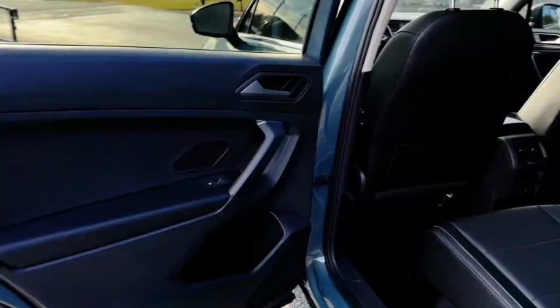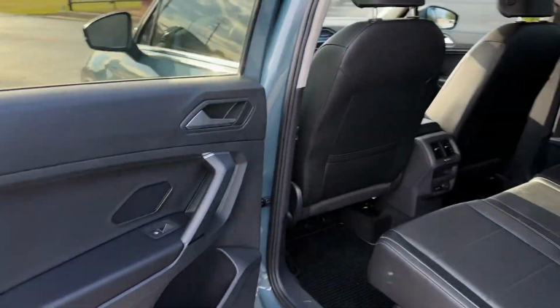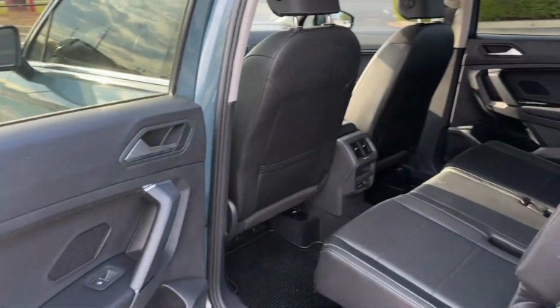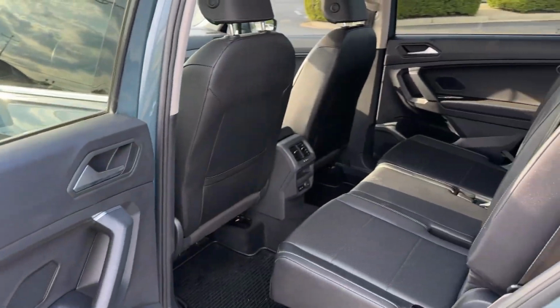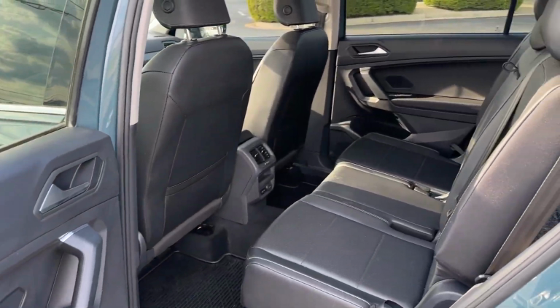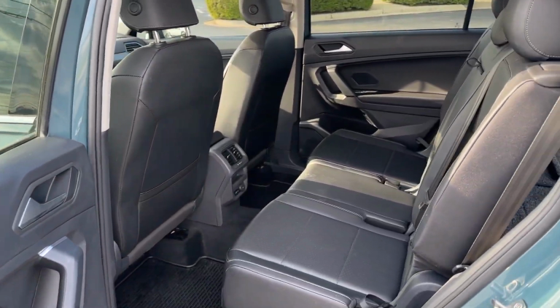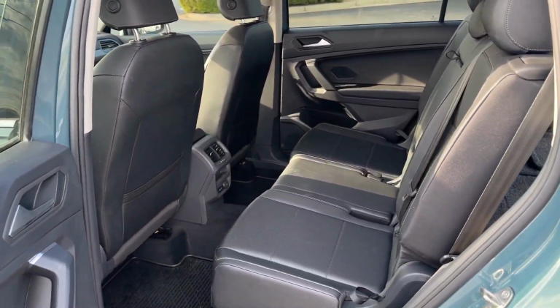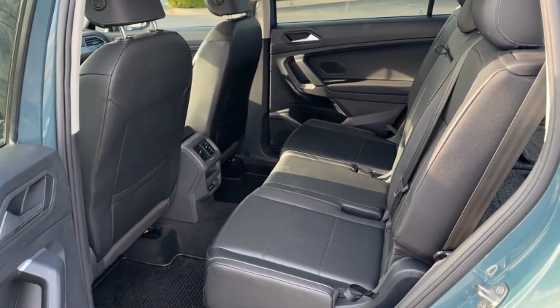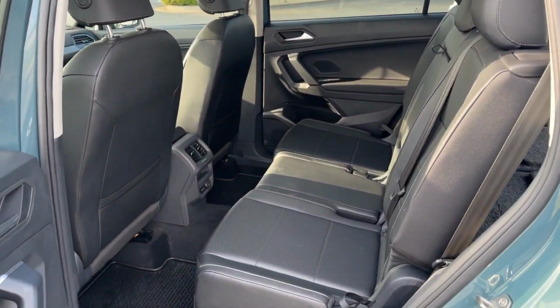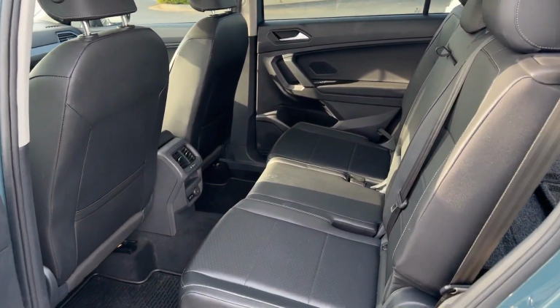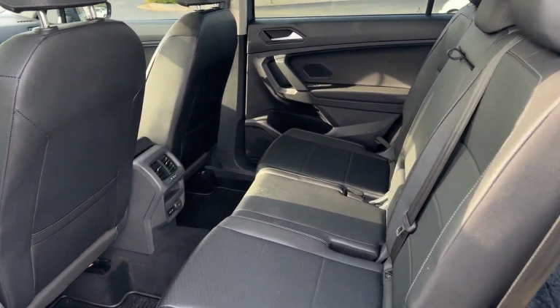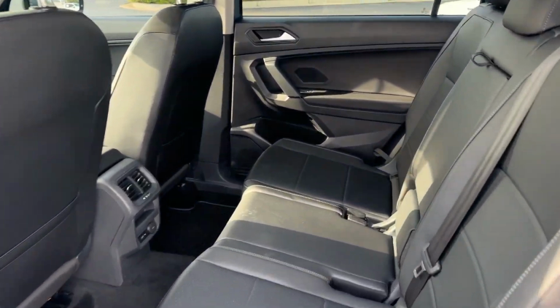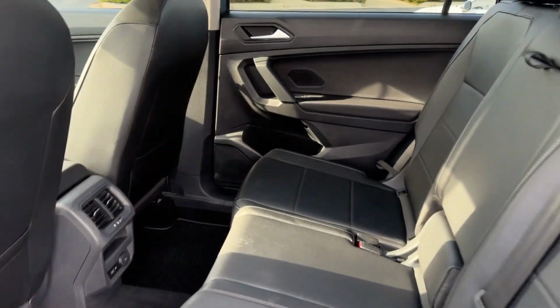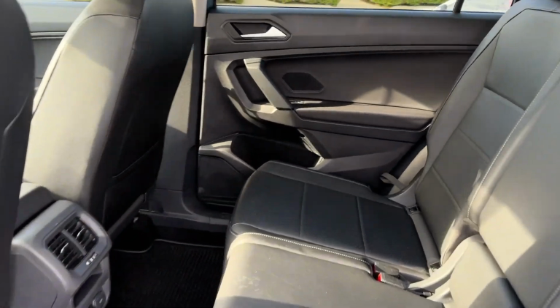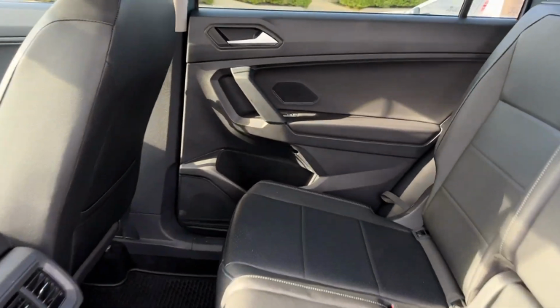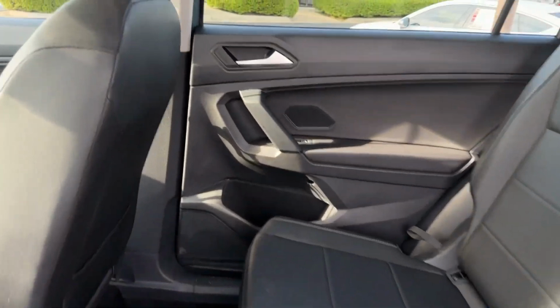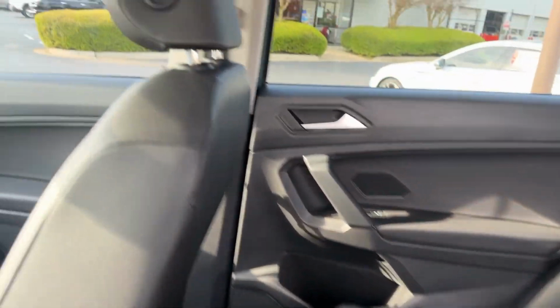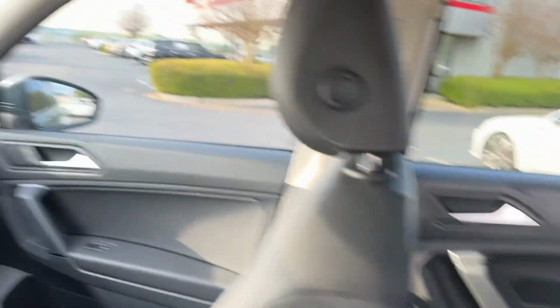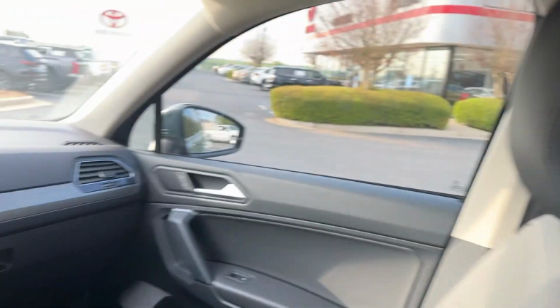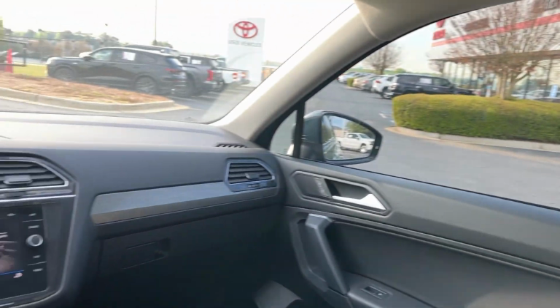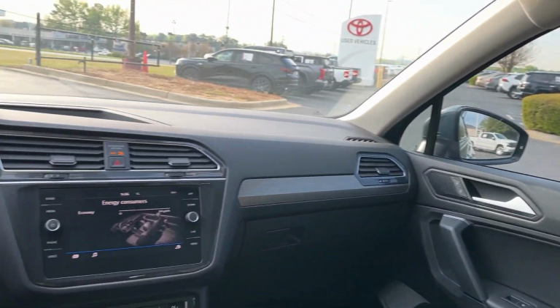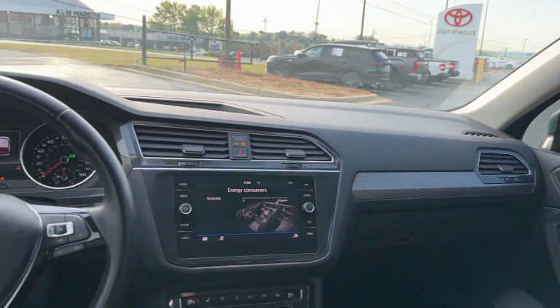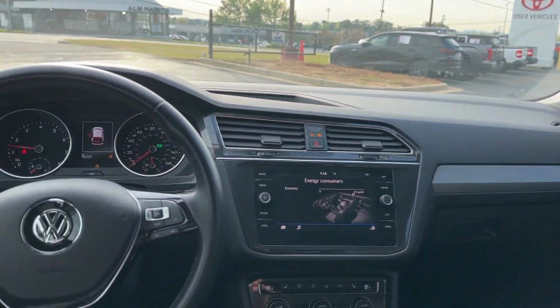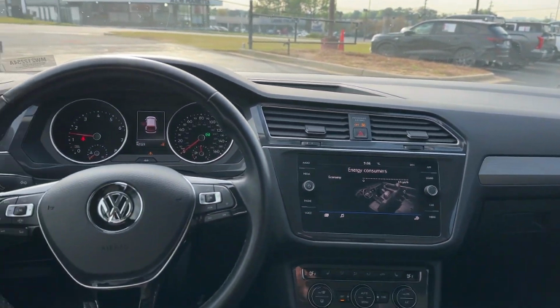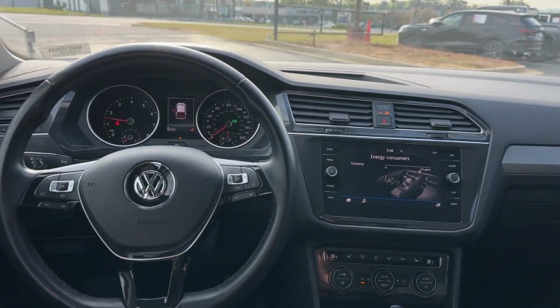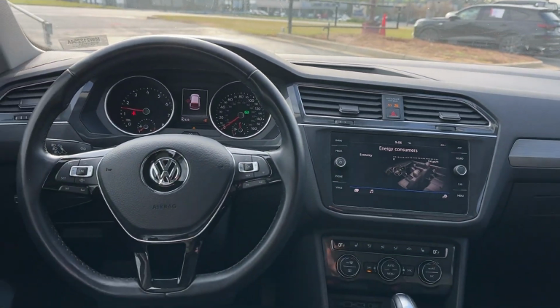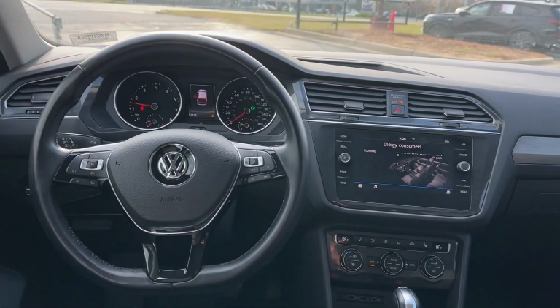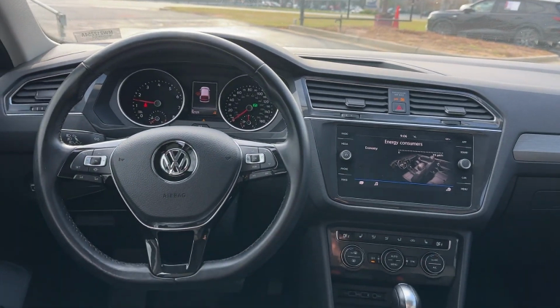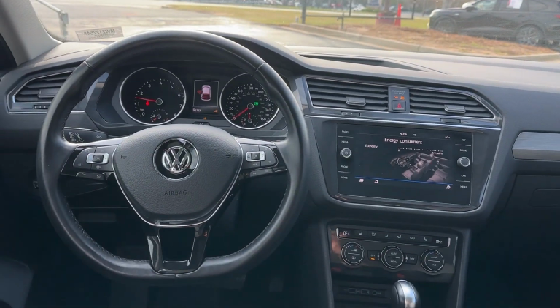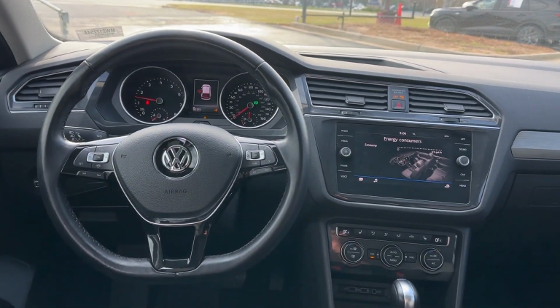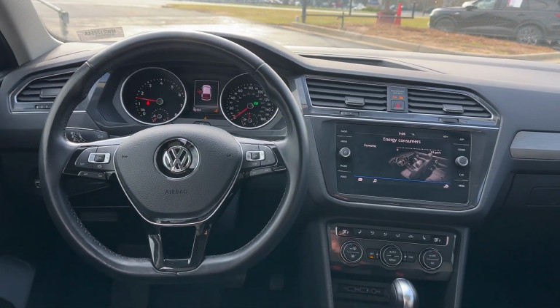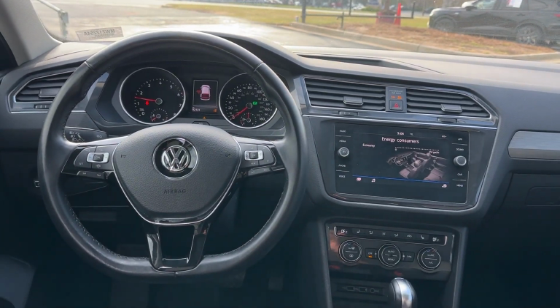Satellite radio, Bluetooth connection, electronic stability control, aluminum wheels, heated front seat.